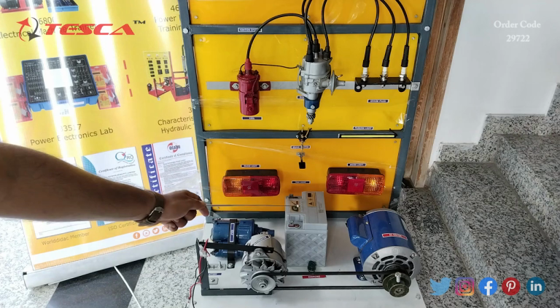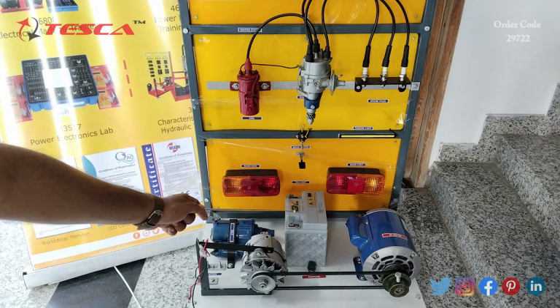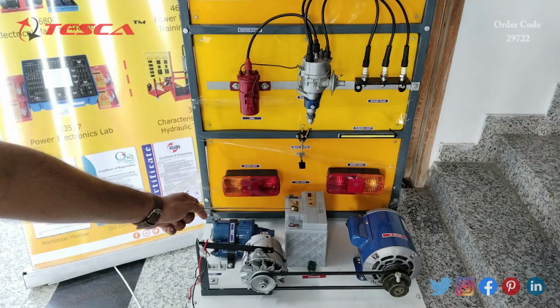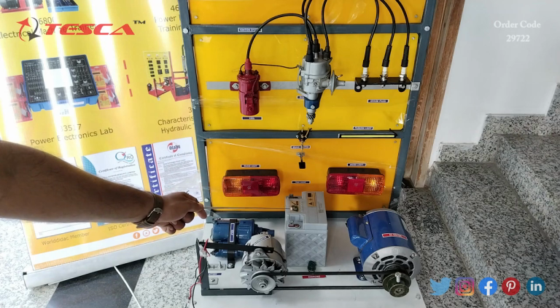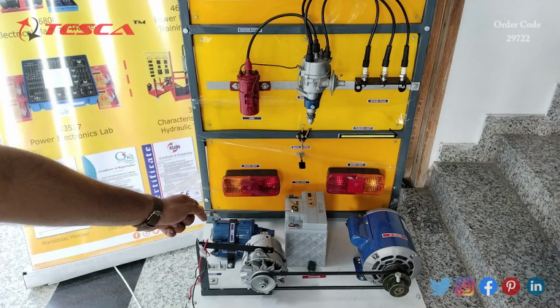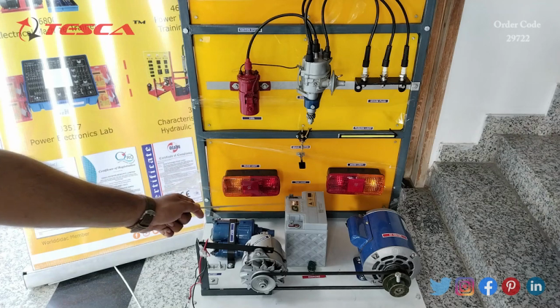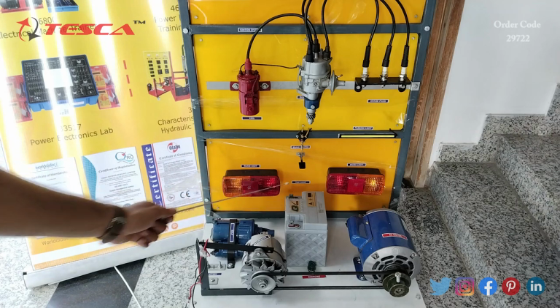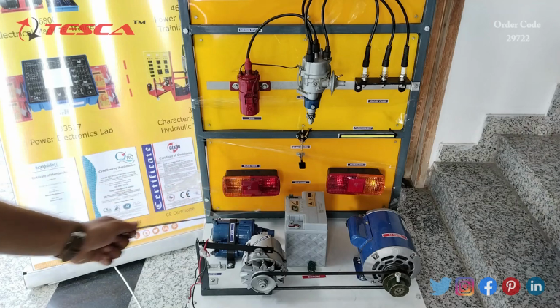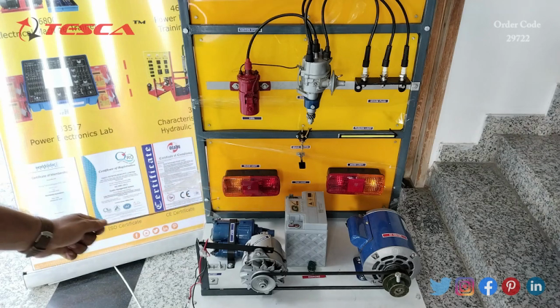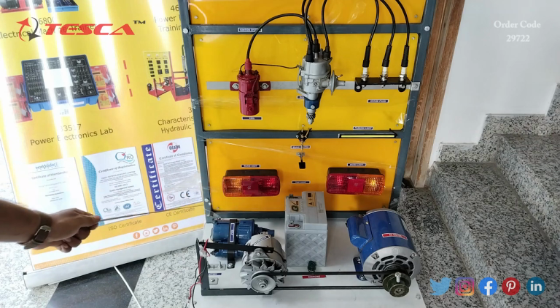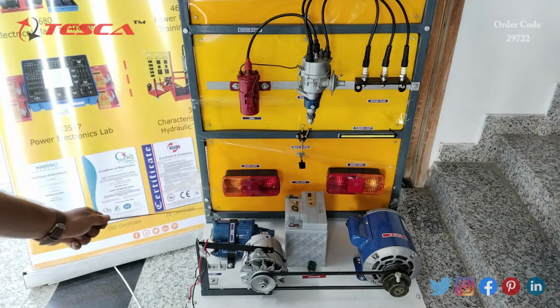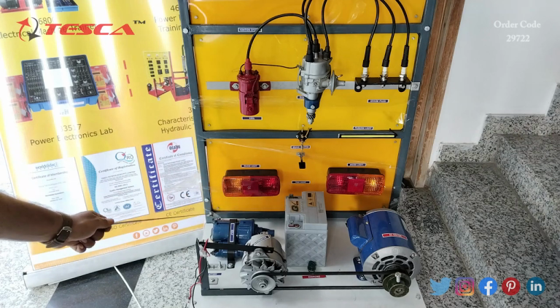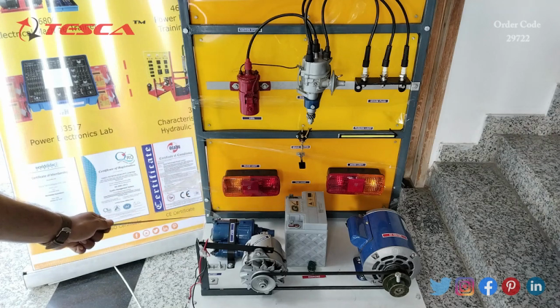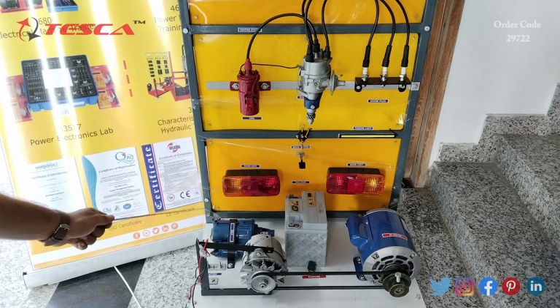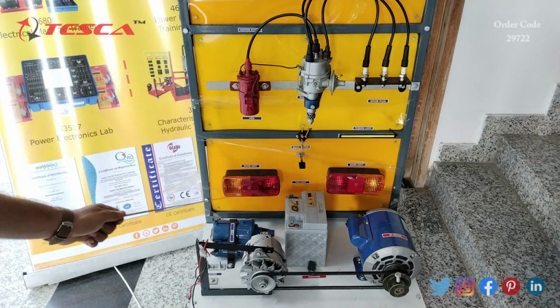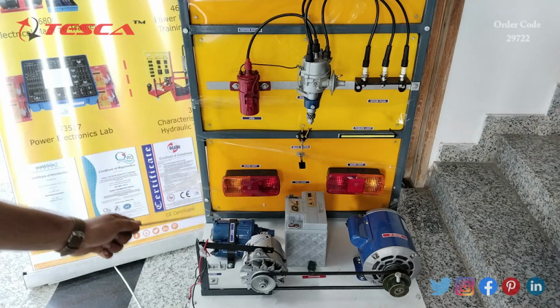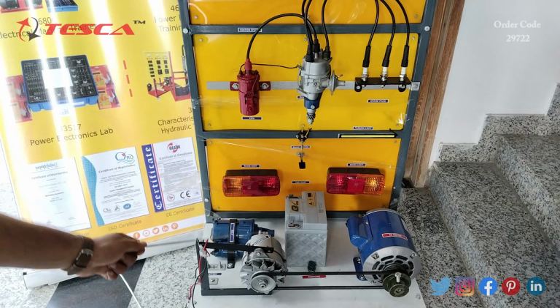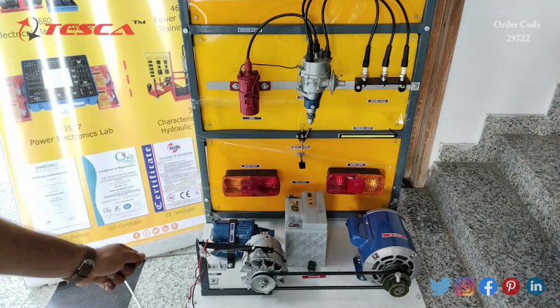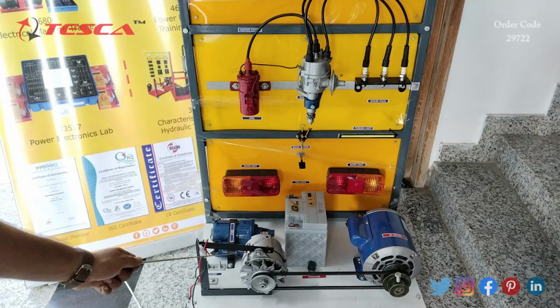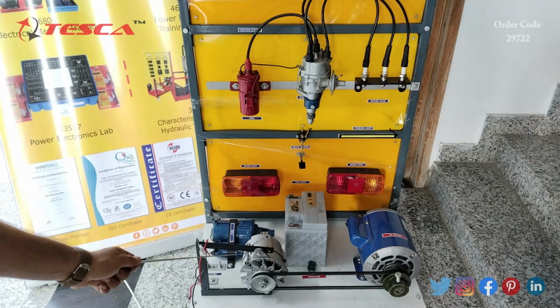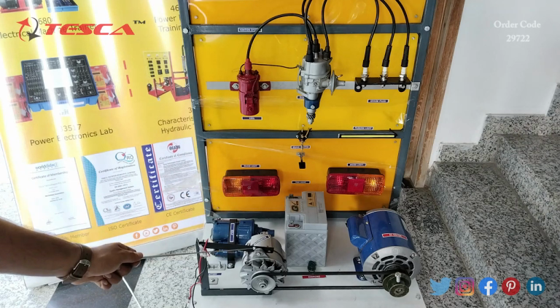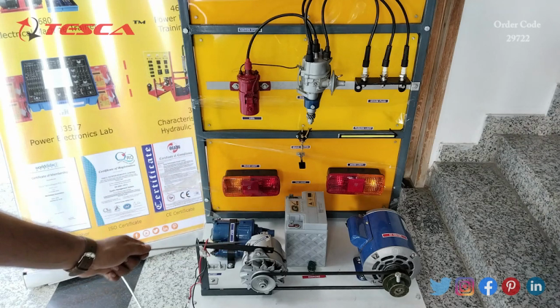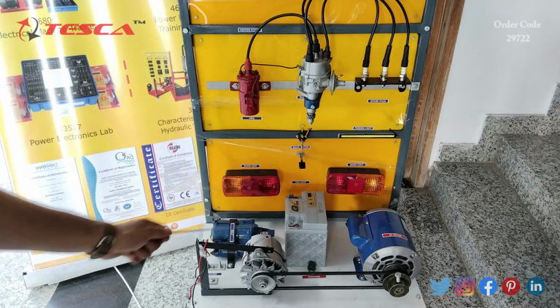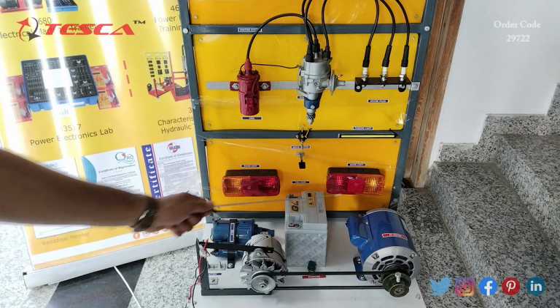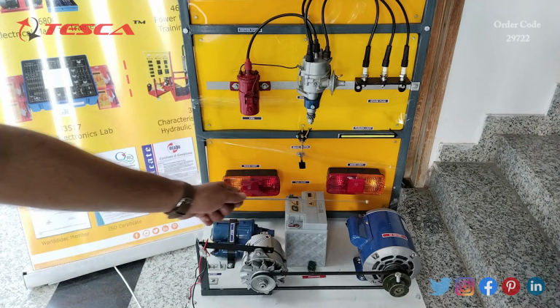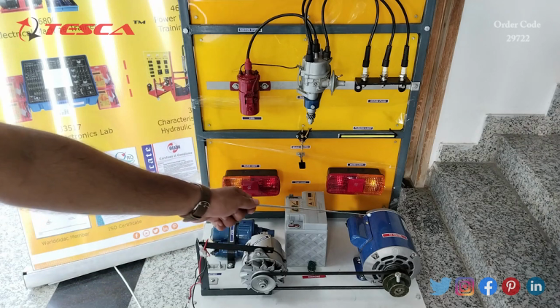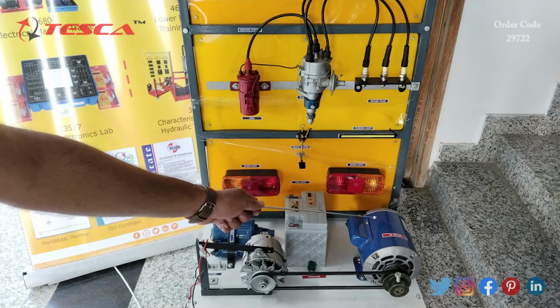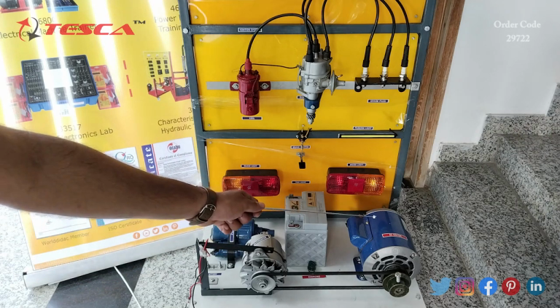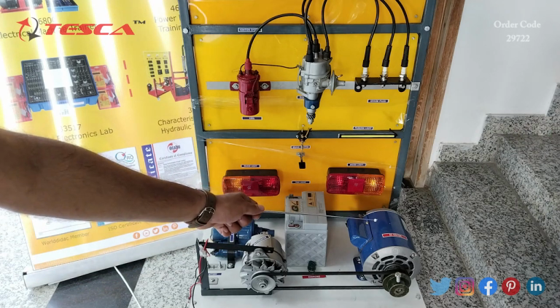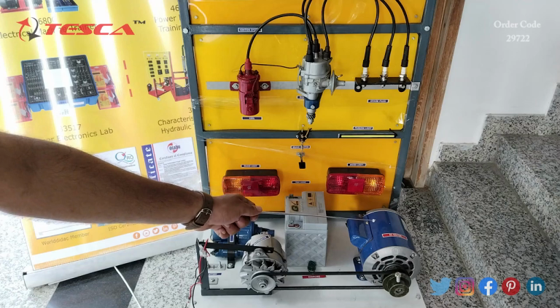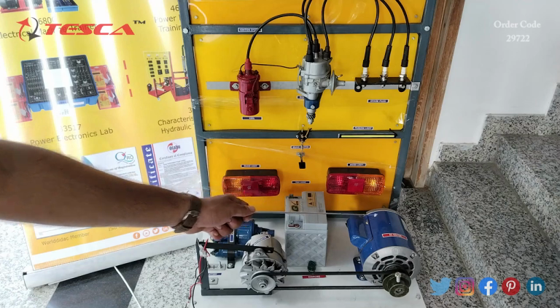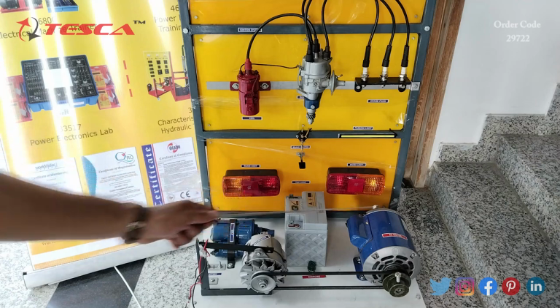This is the battery, this is the self, this is the alternator, and this is the AC motor.